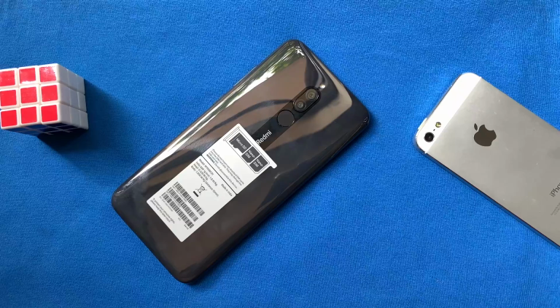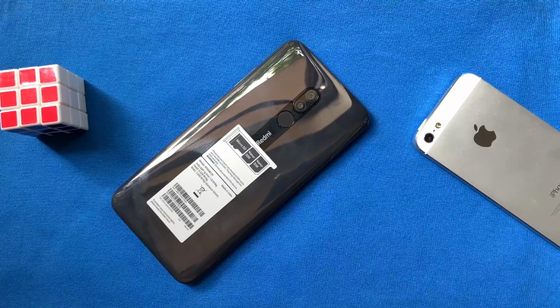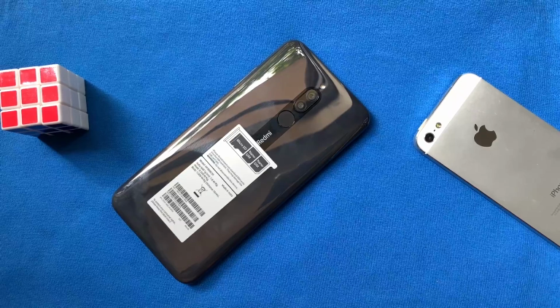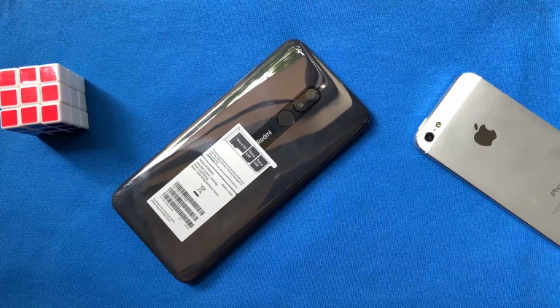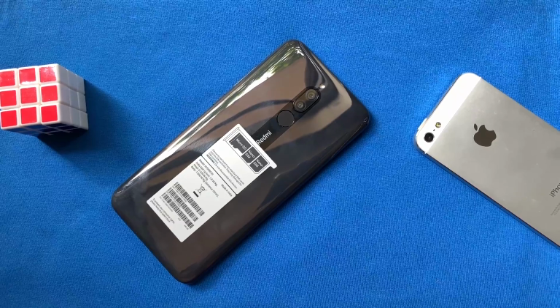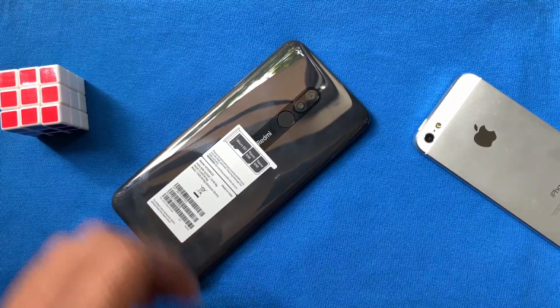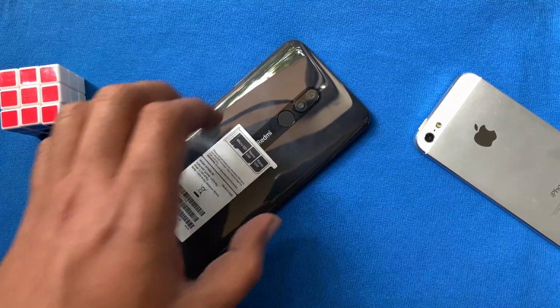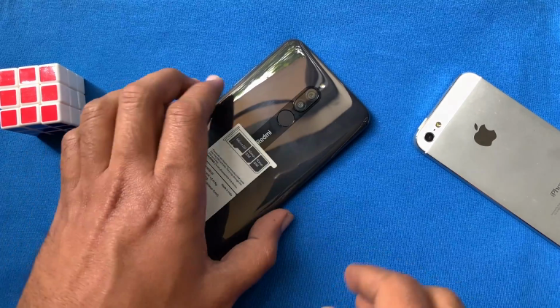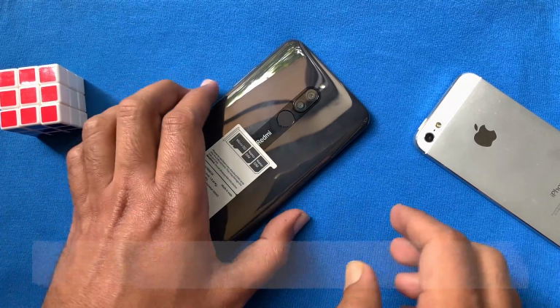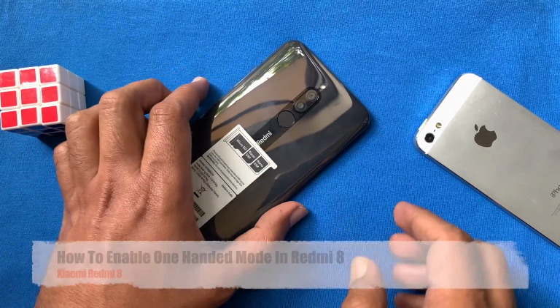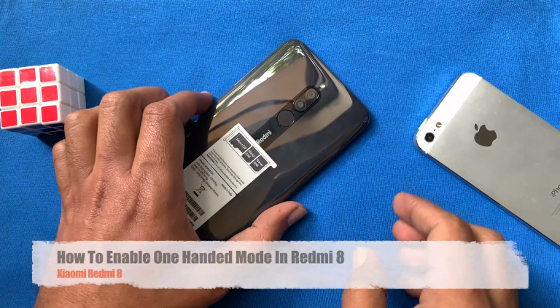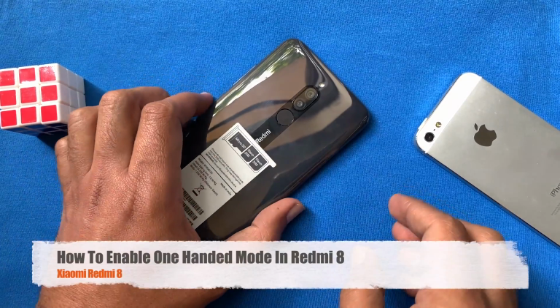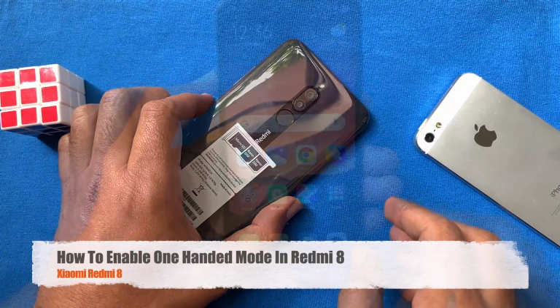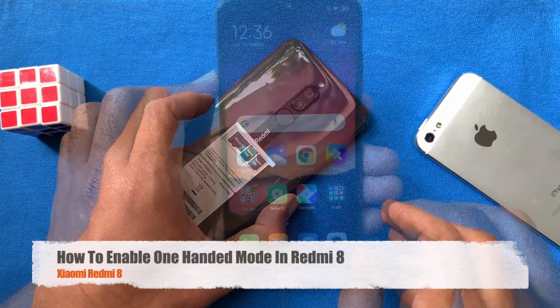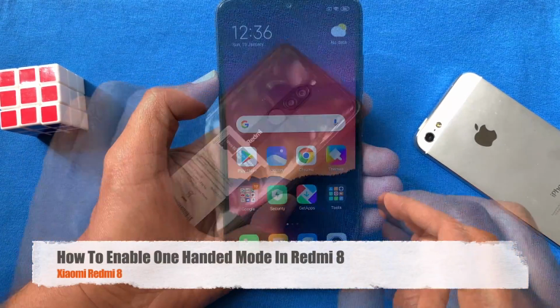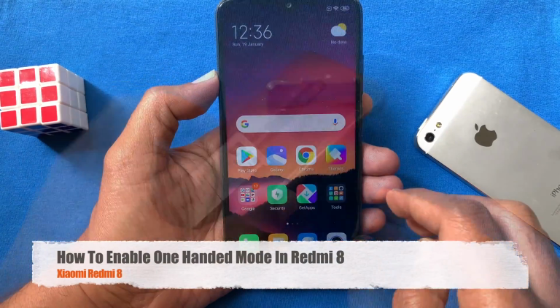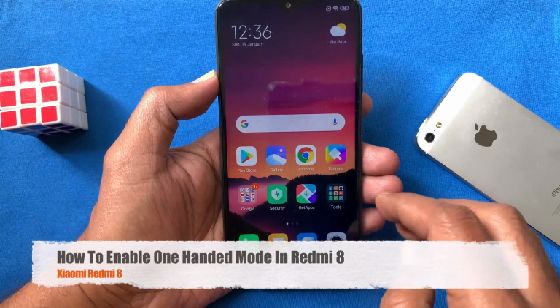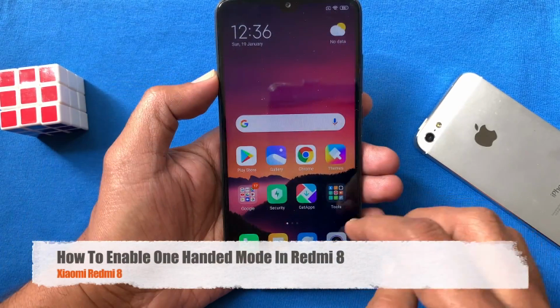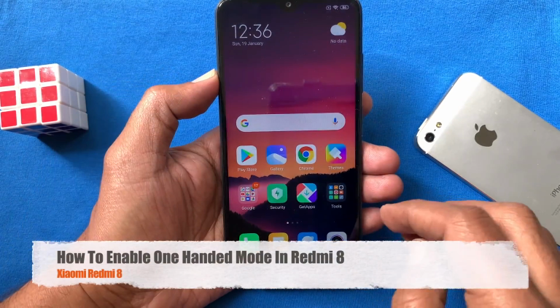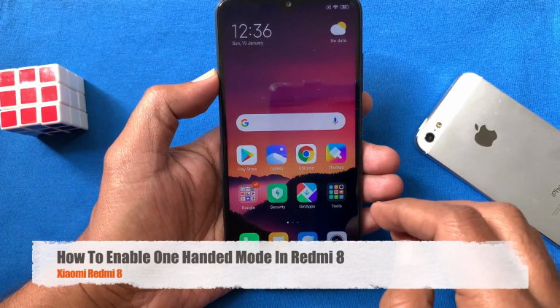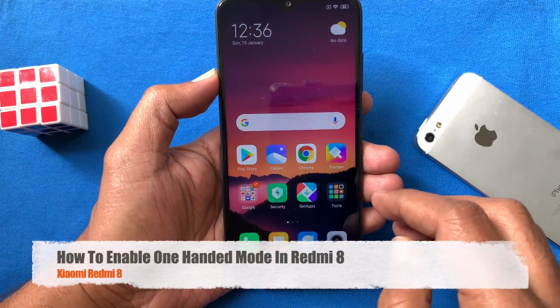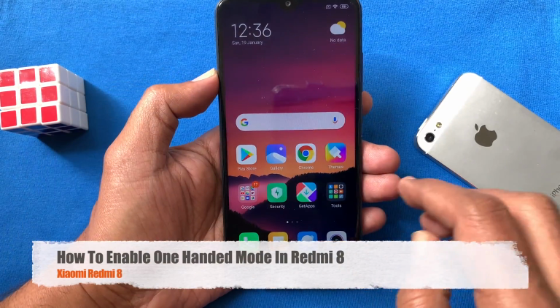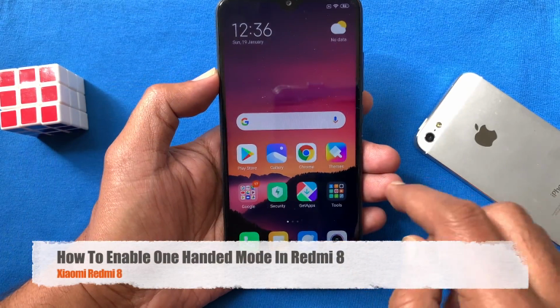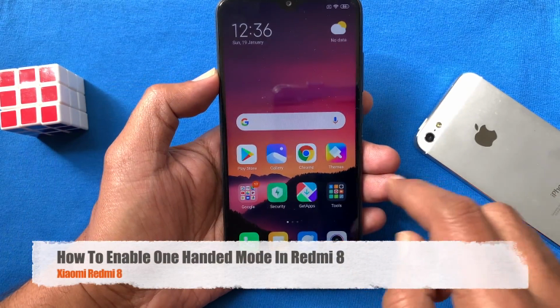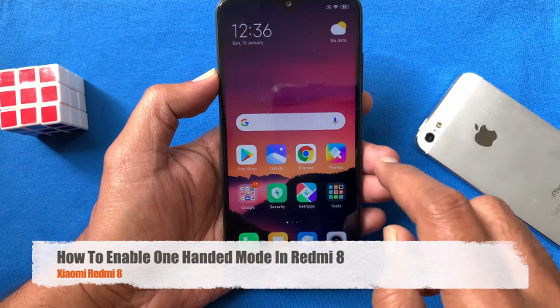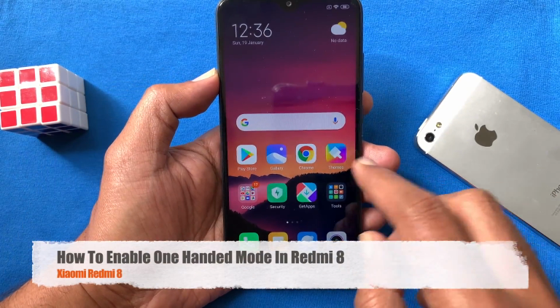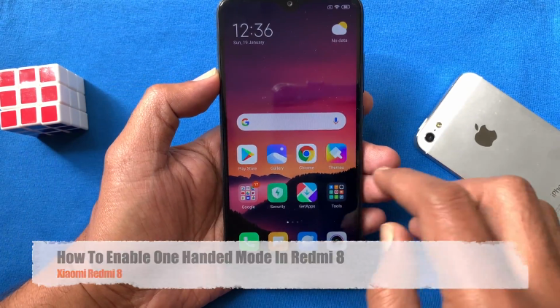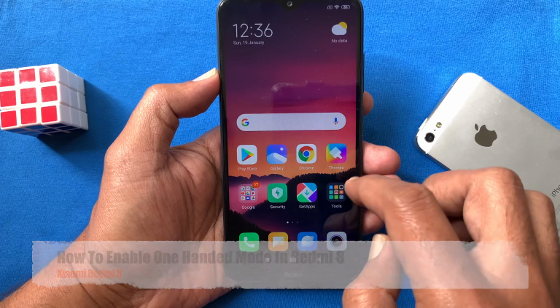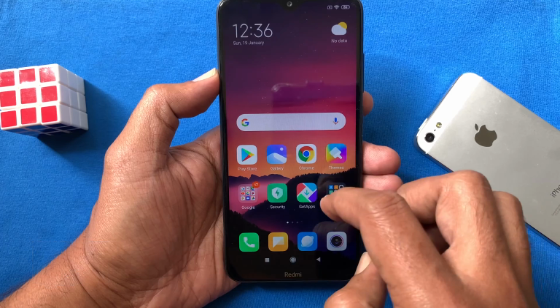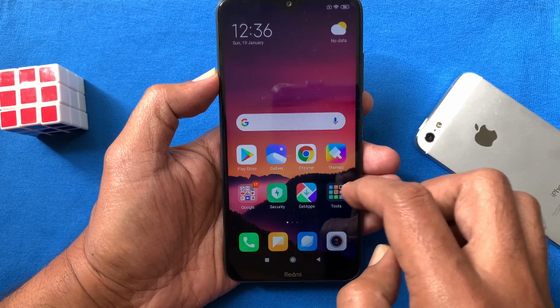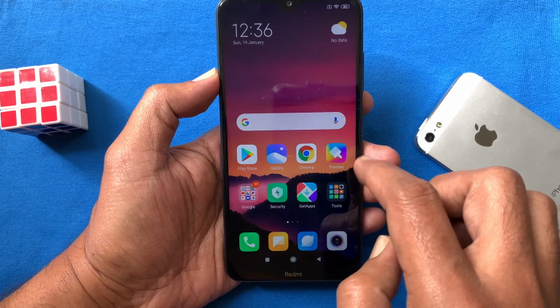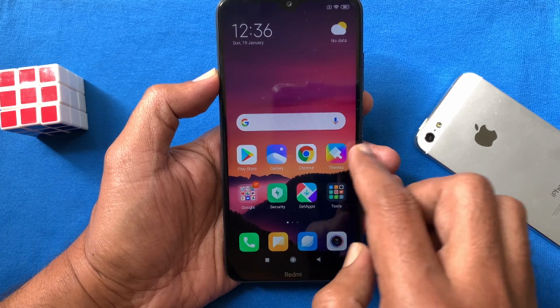Hi viewer, today I want to show you how to enable one-handed mode in Redmi 8. Let's have a look.